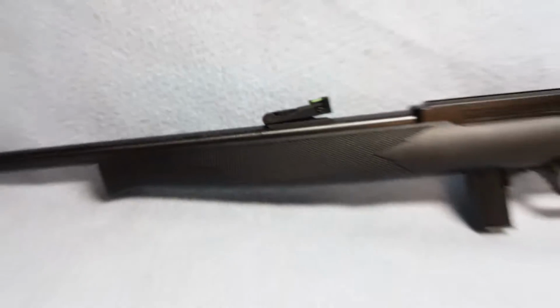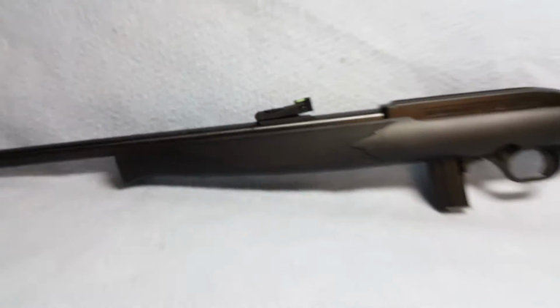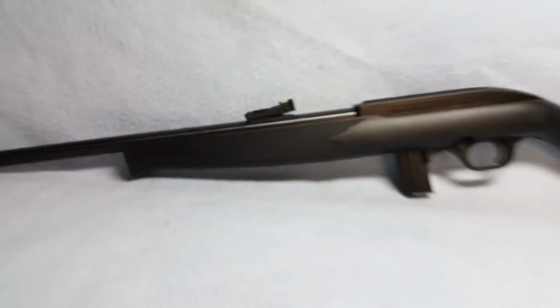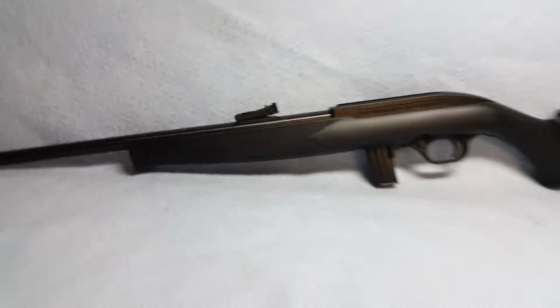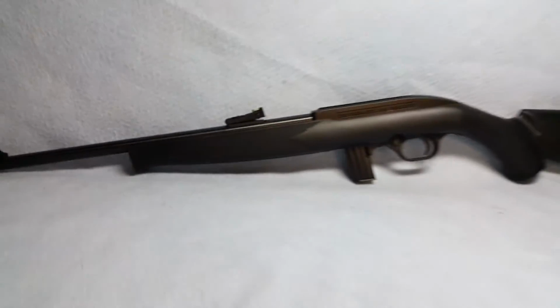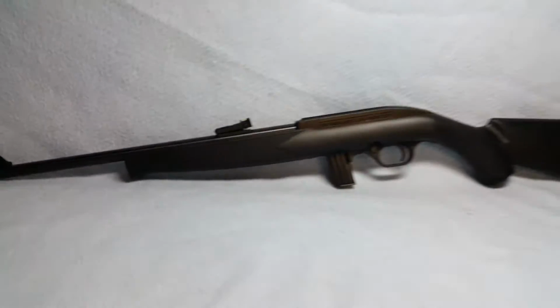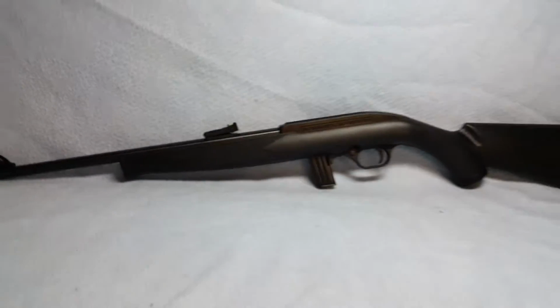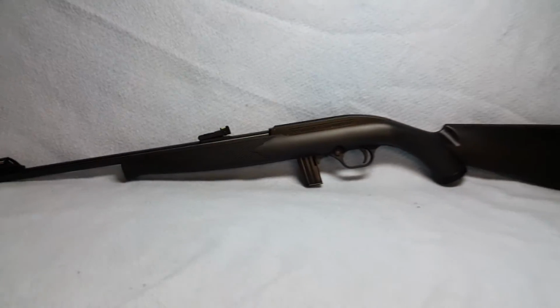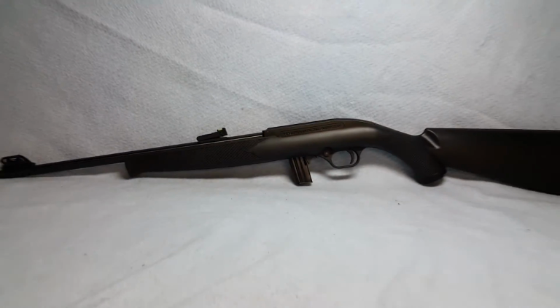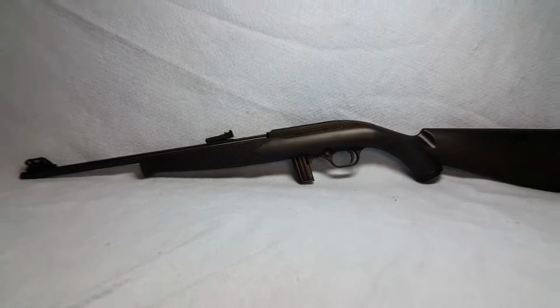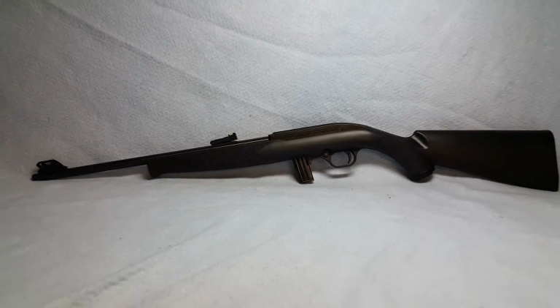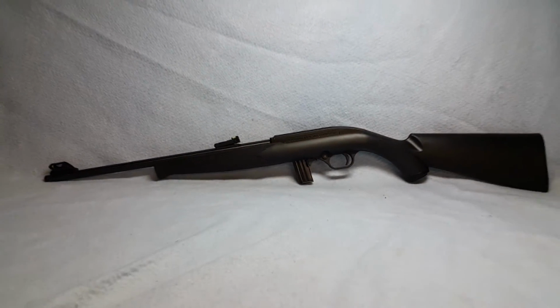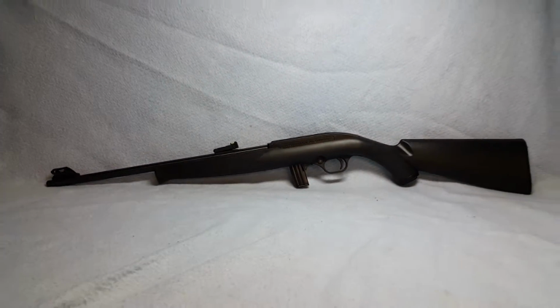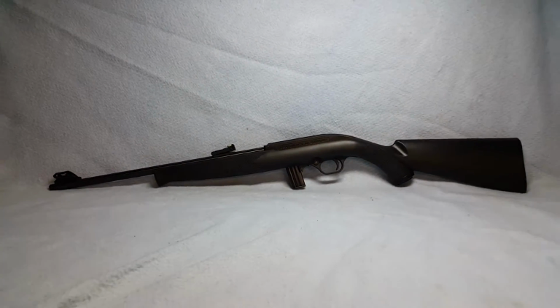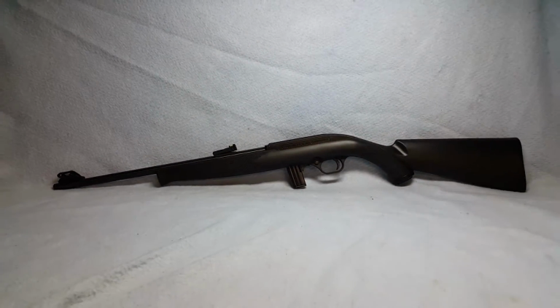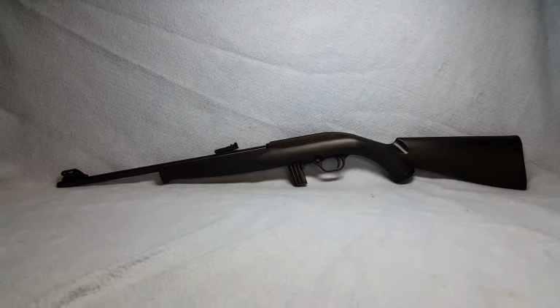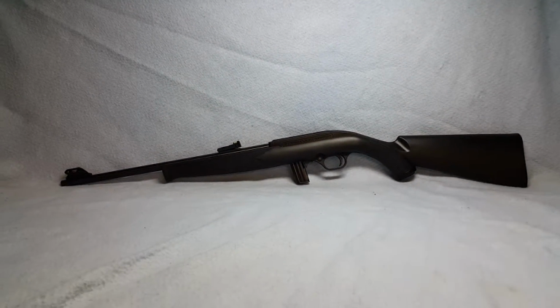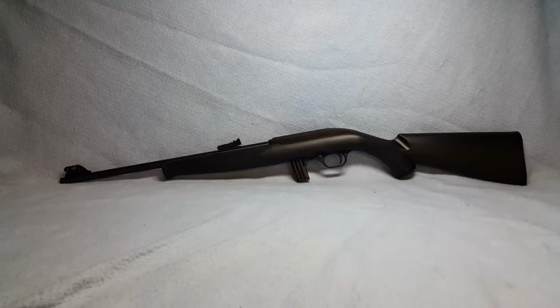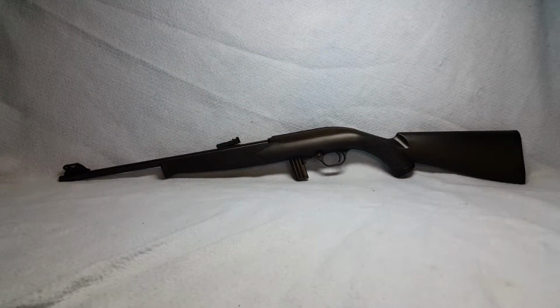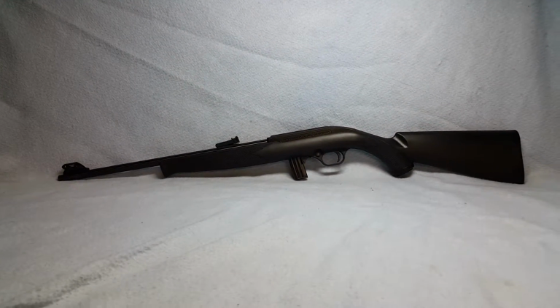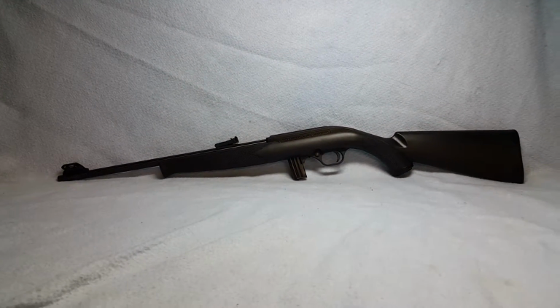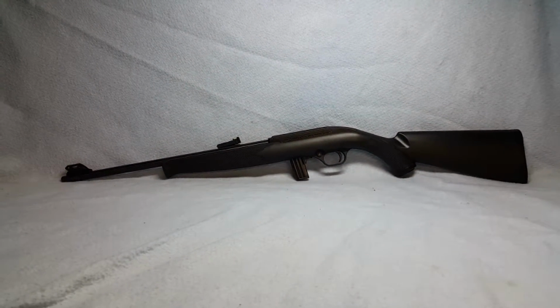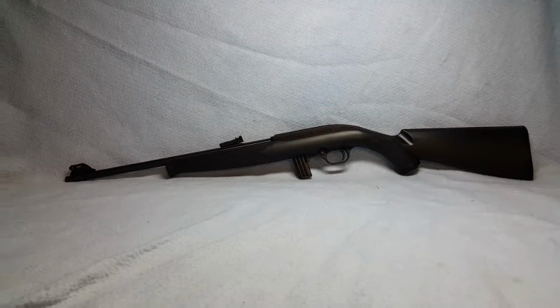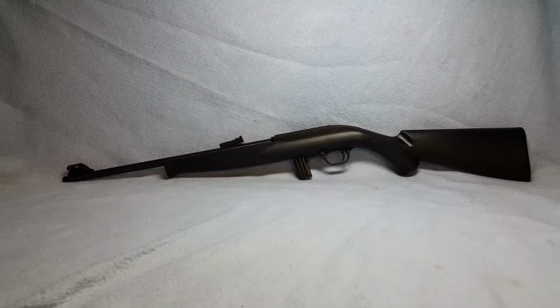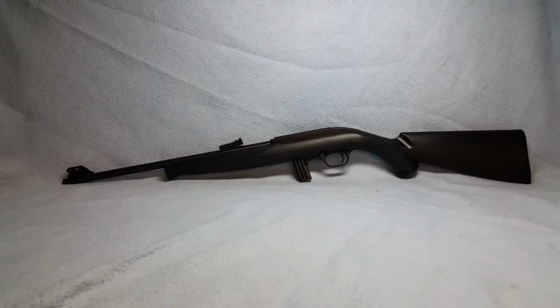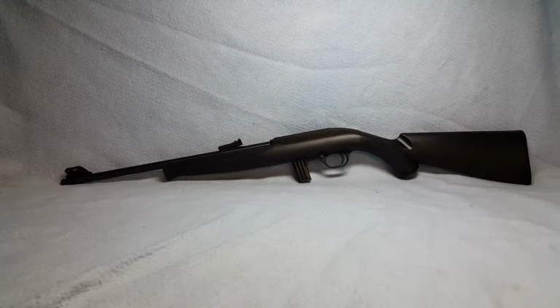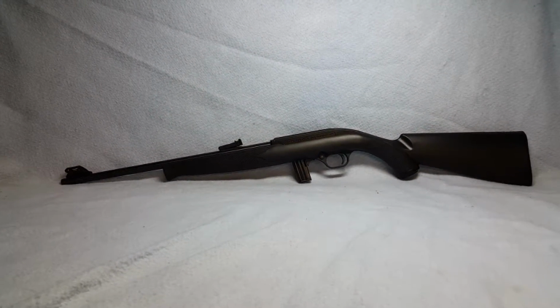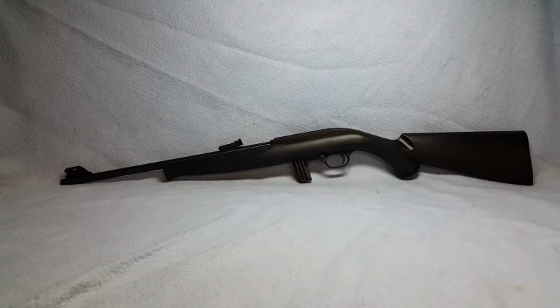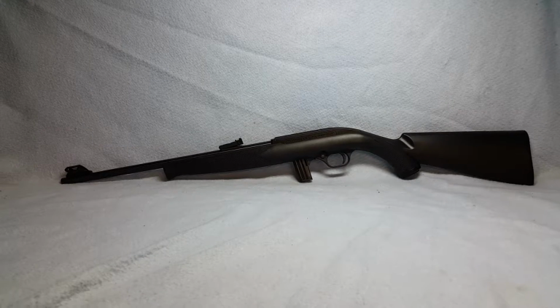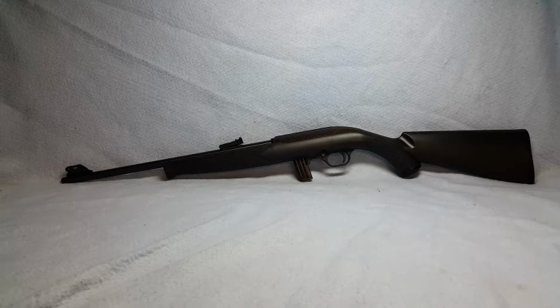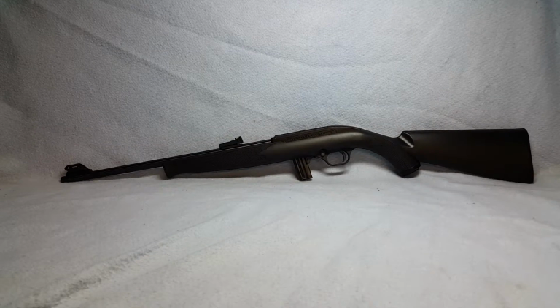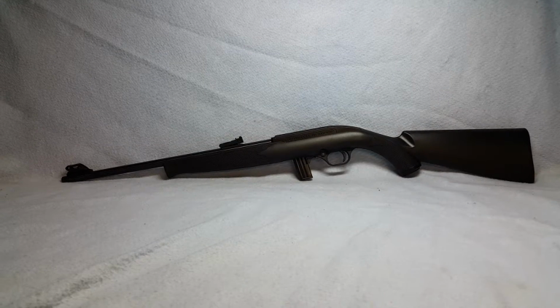Again, model 702 Plankster, .22 long rifle, up for auction on Gun Broker.